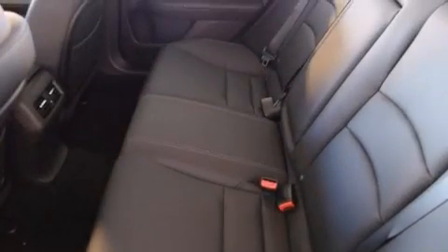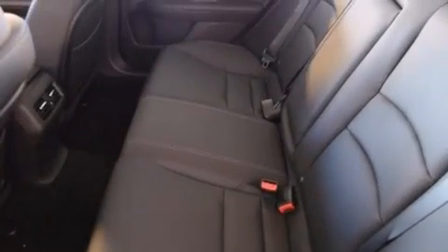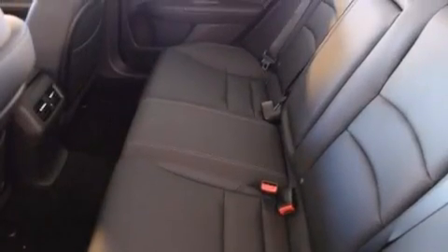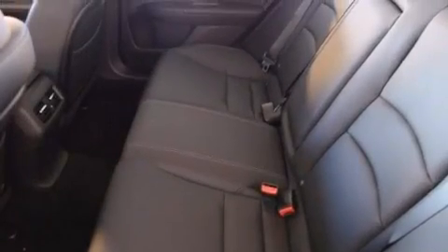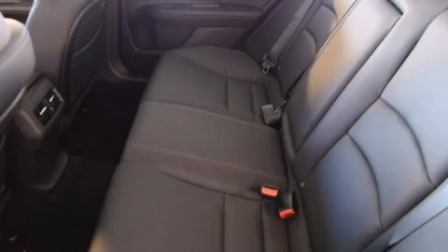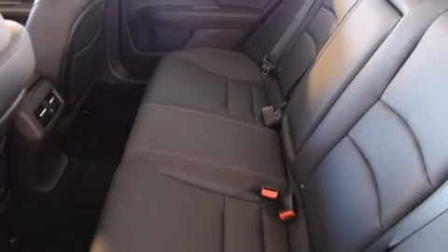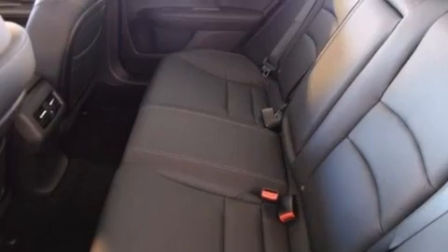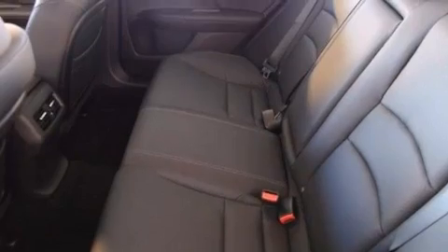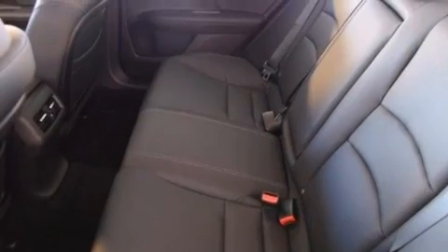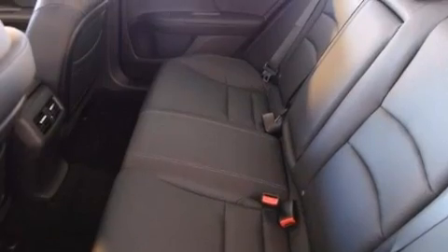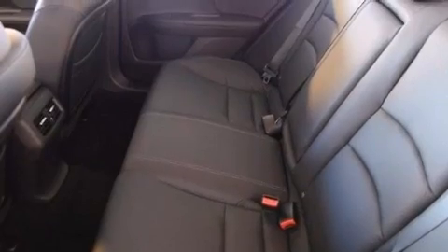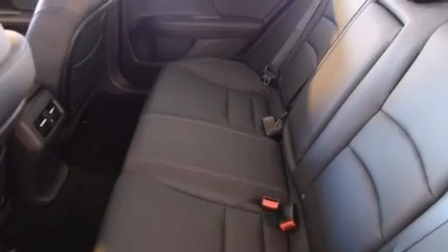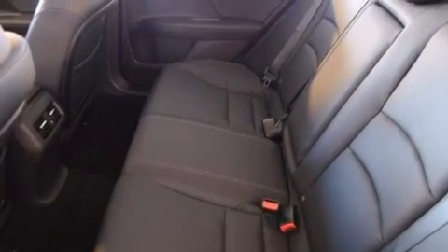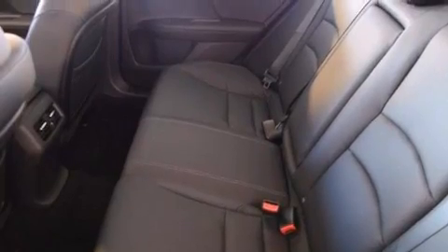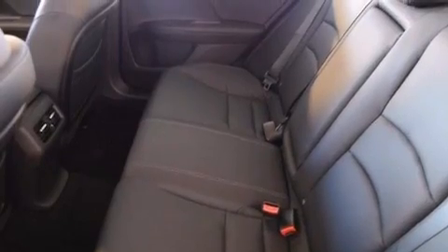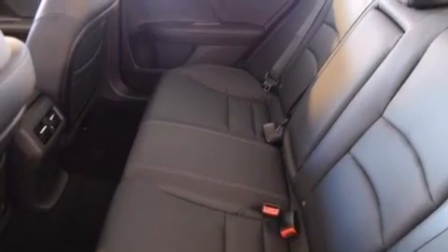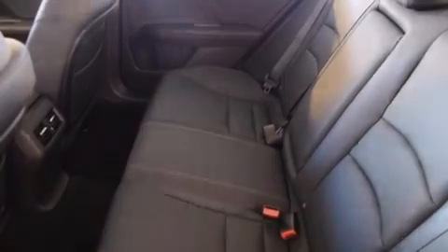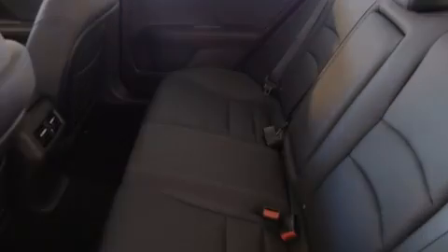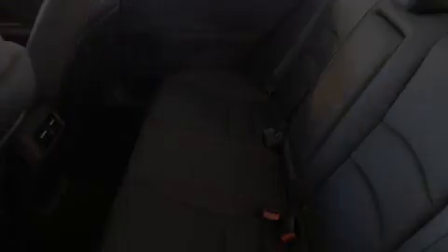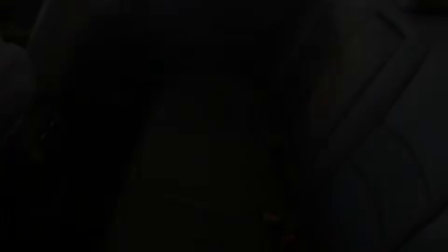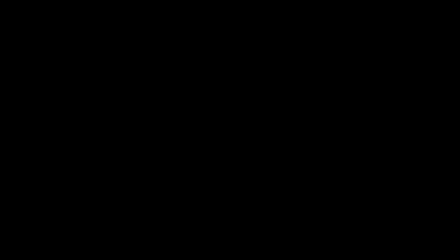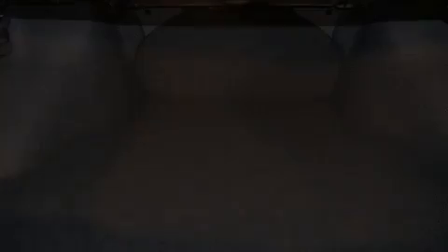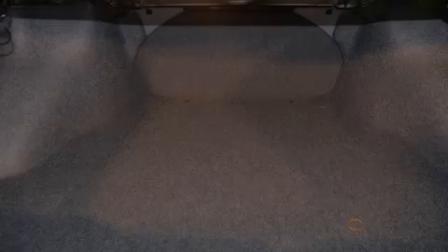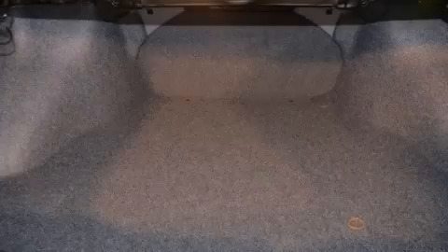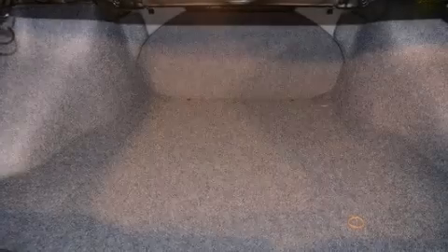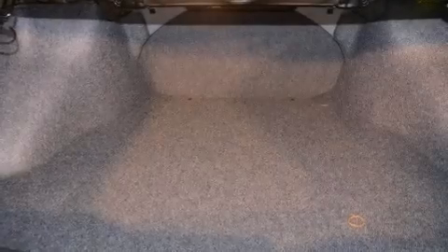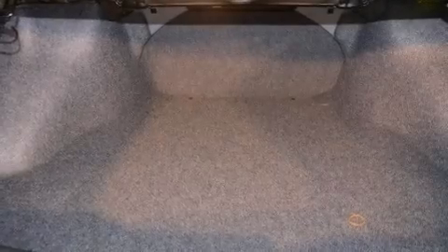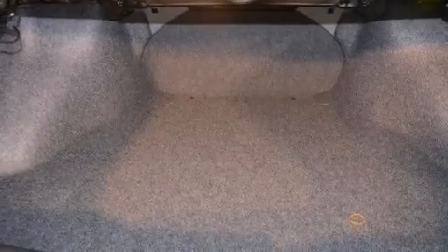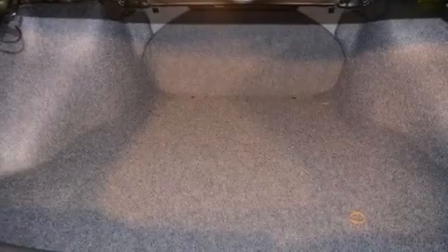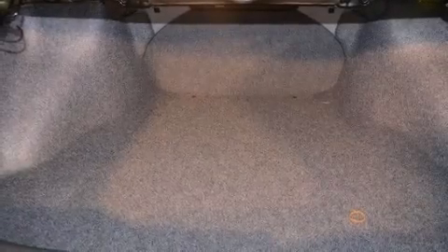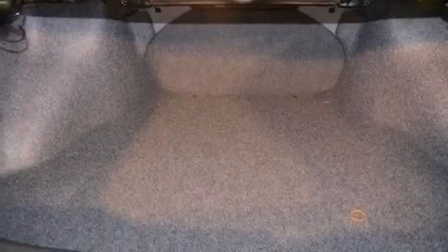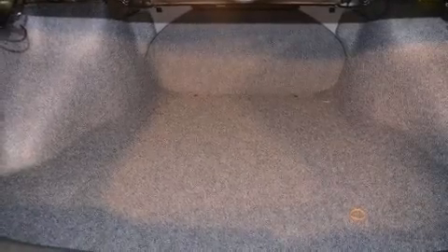A rear window defroster, and heated seats that can warm you up in seconds, keeping you and your passengers comfortable the whole trip.